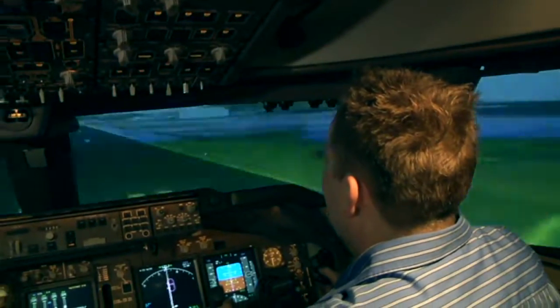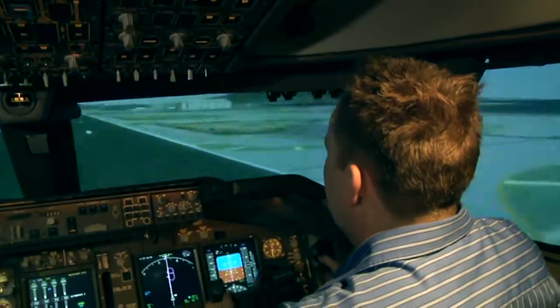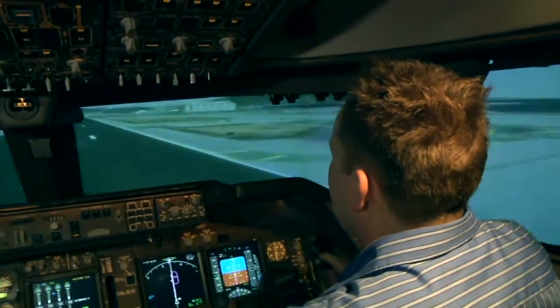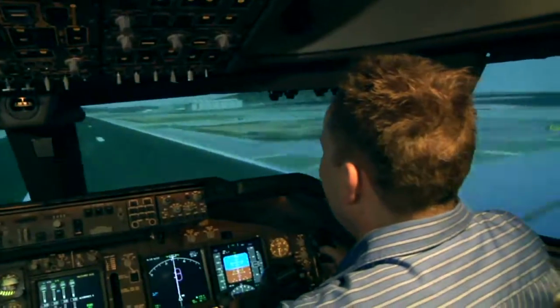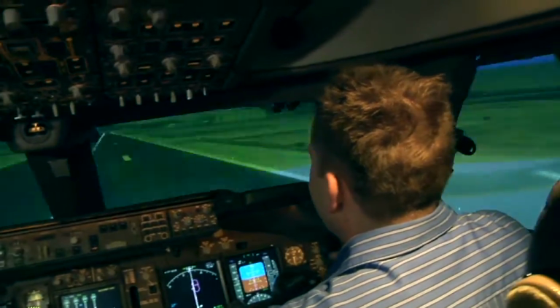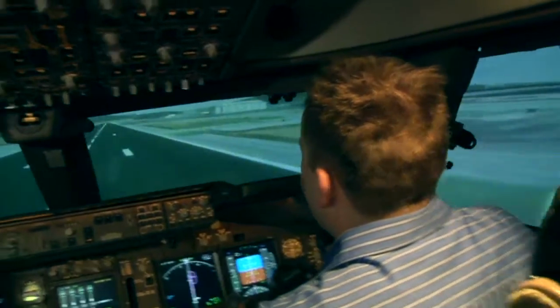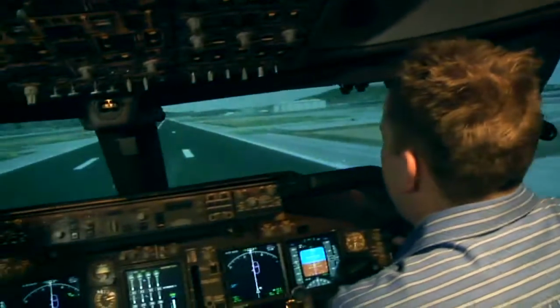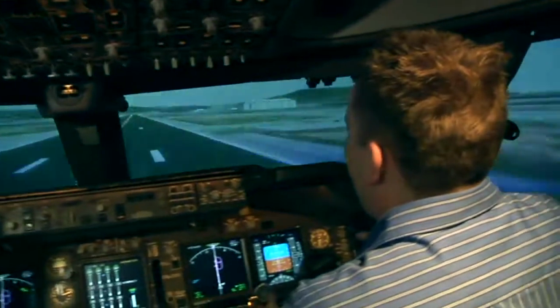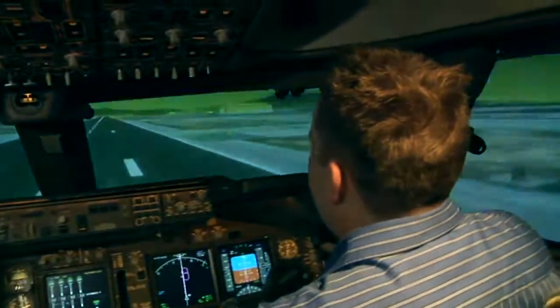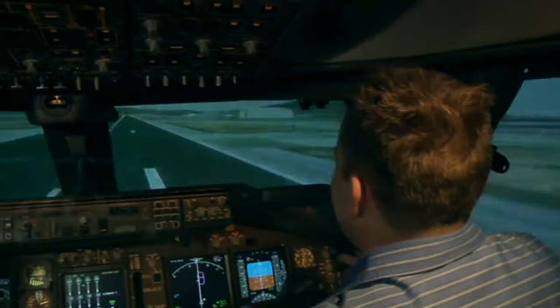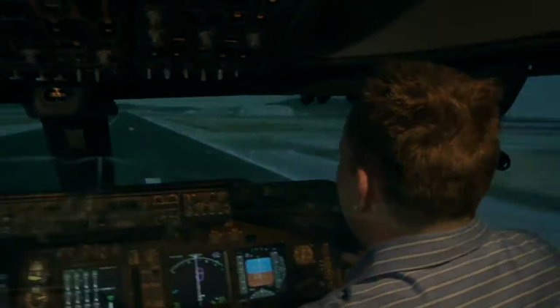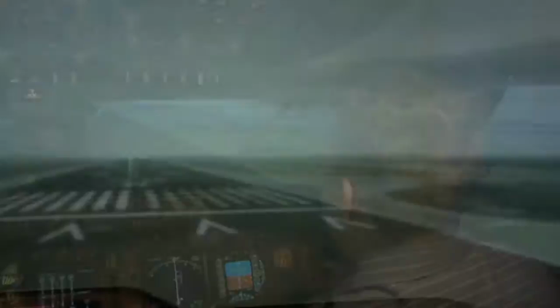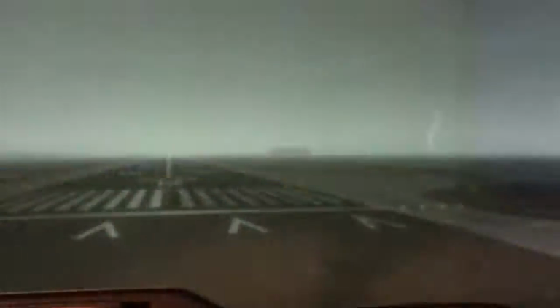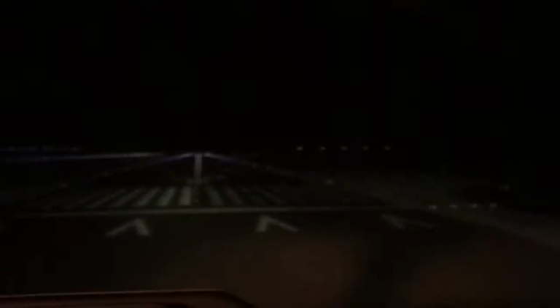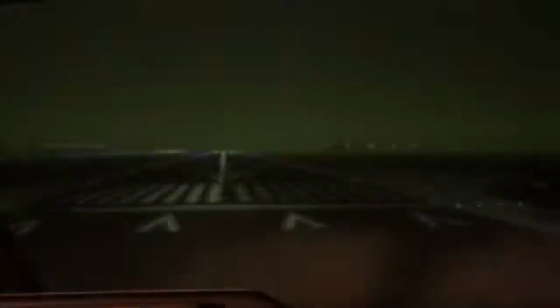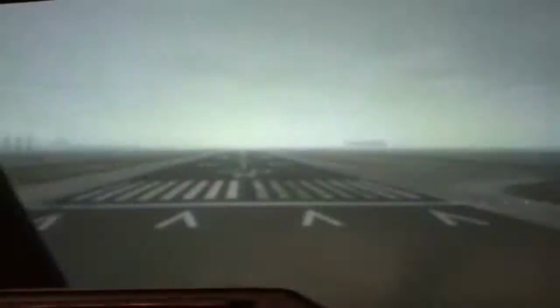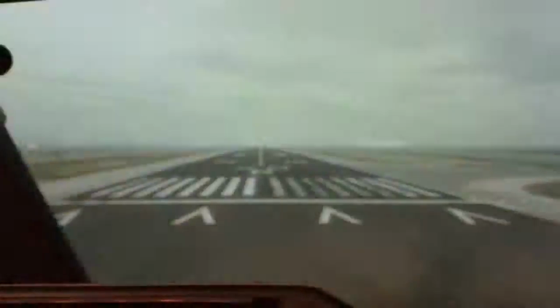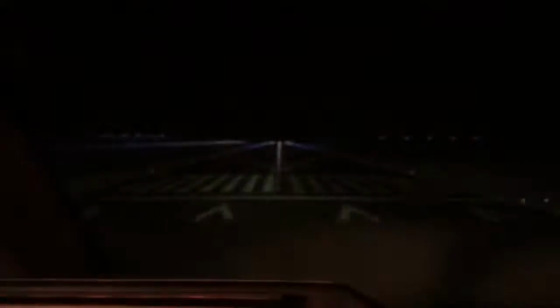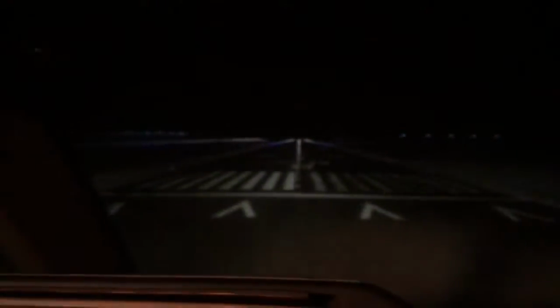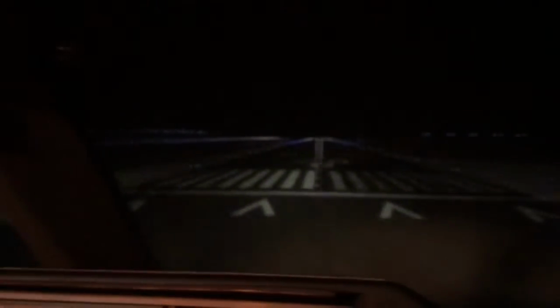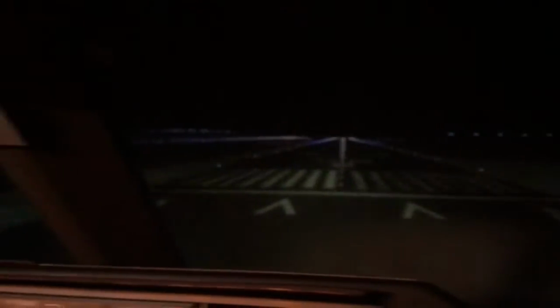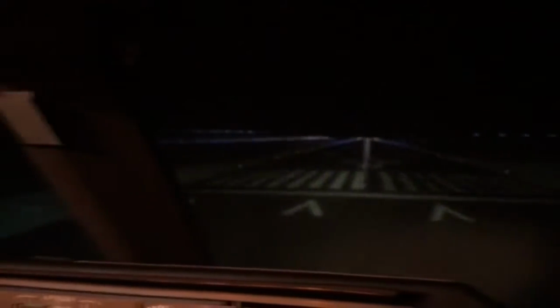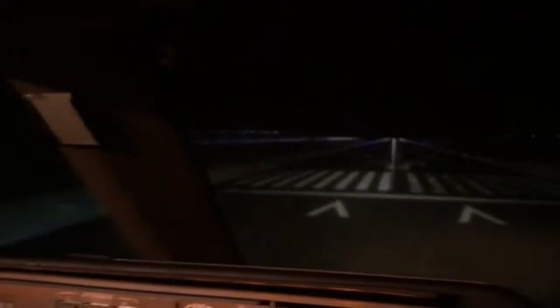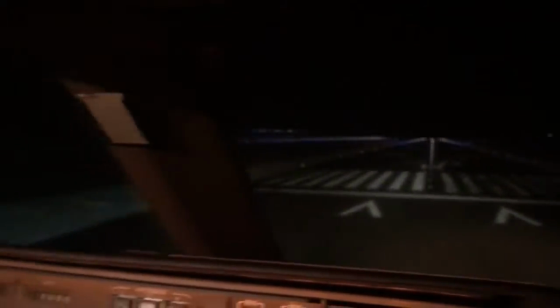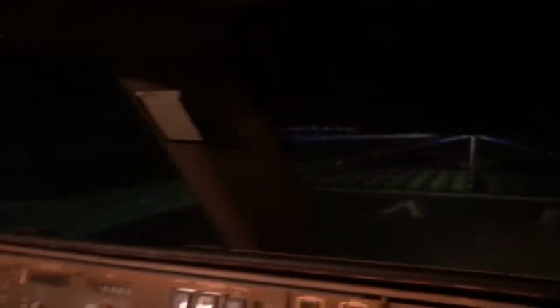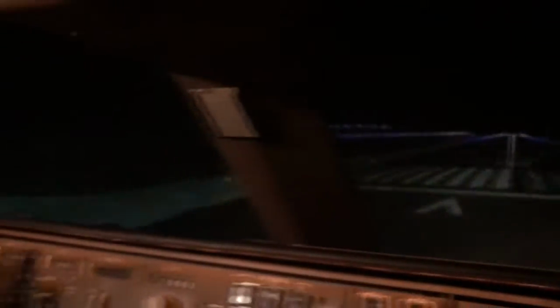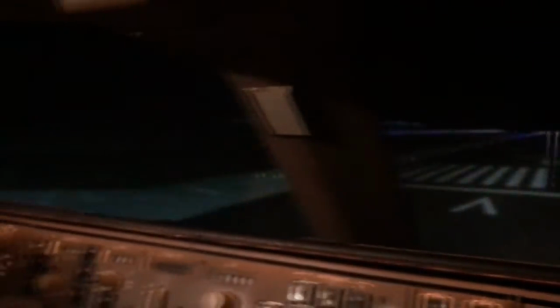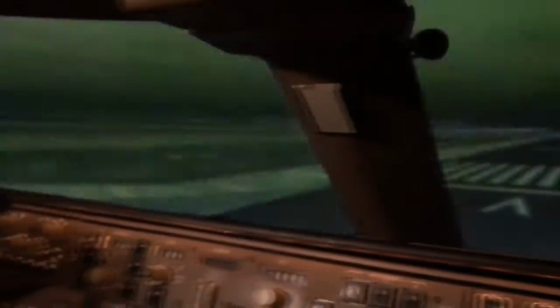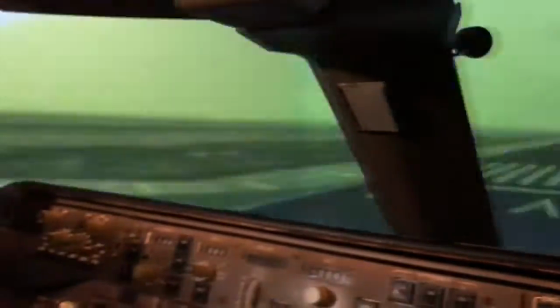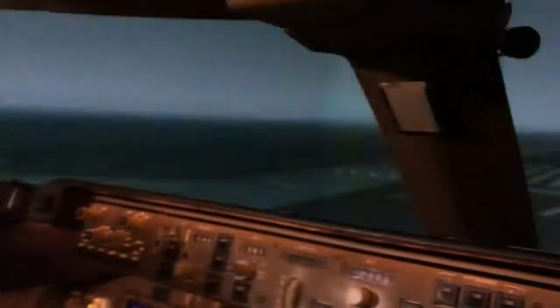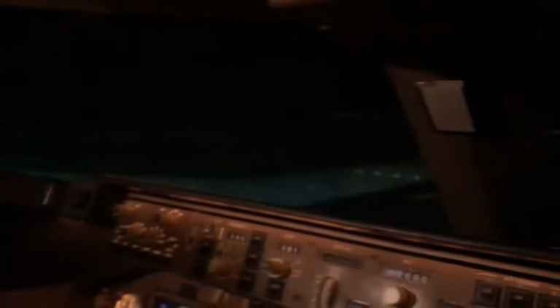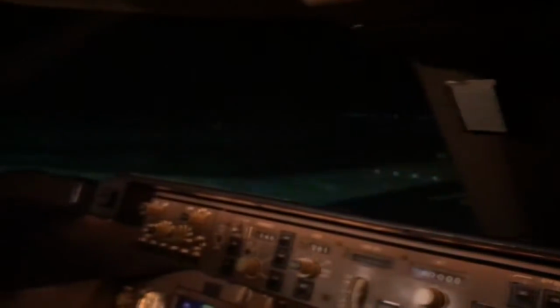What do I do? You're coming in hot! Back on the runway, Matt showed me how they change it from day to night with the switch of a button.